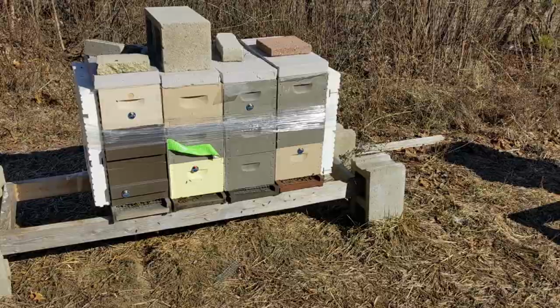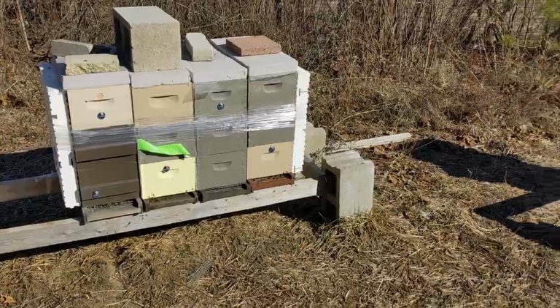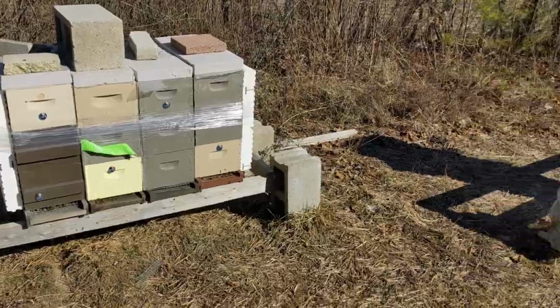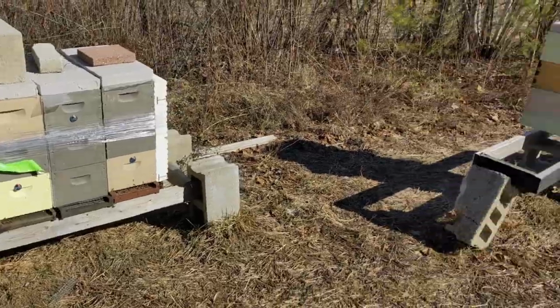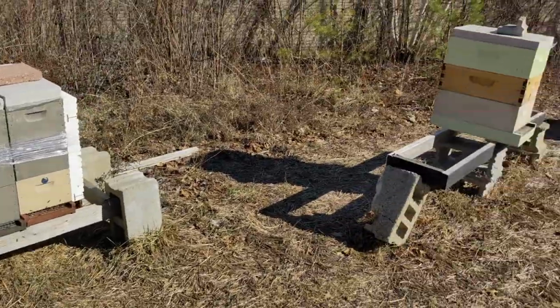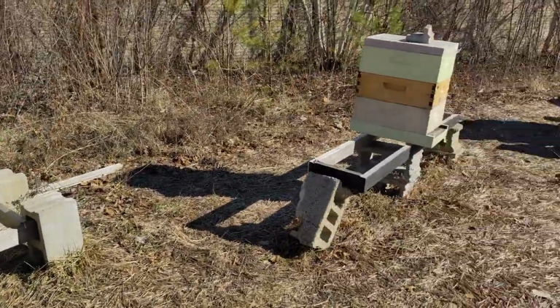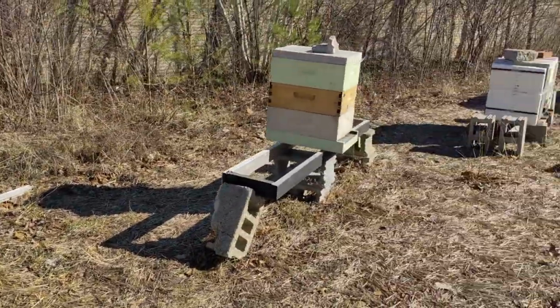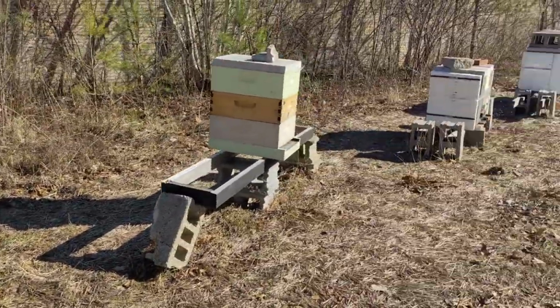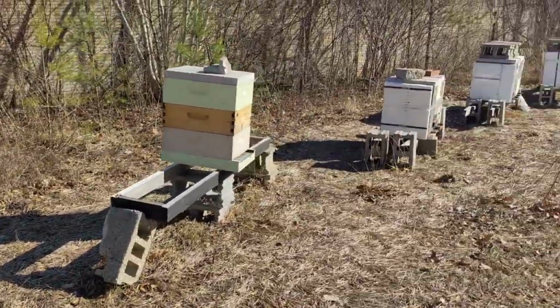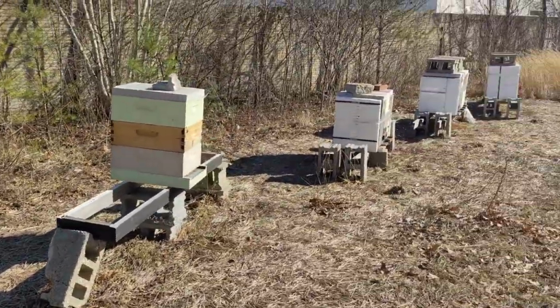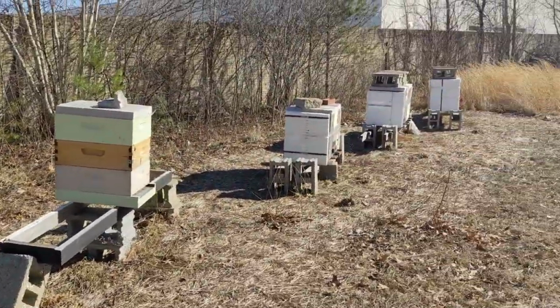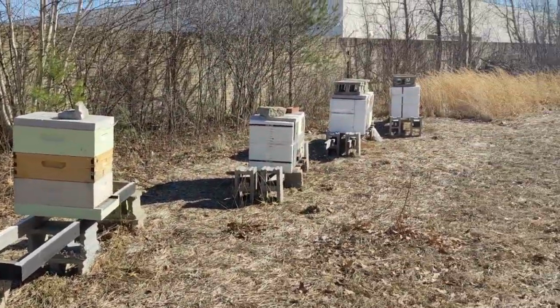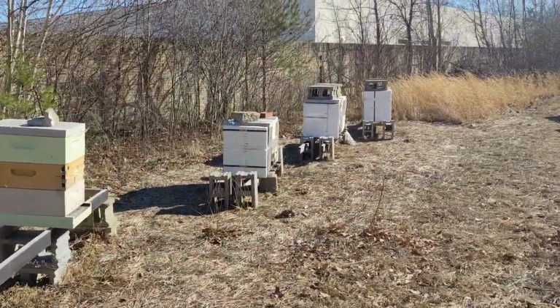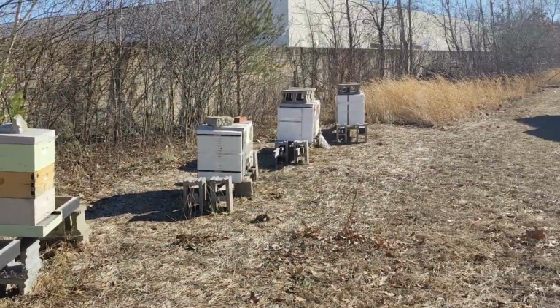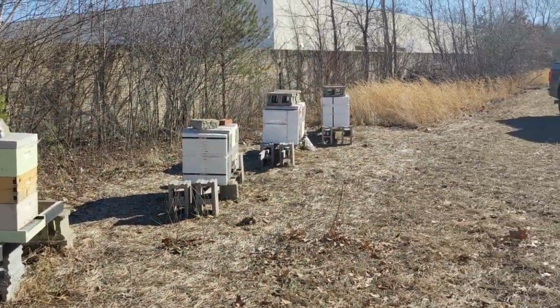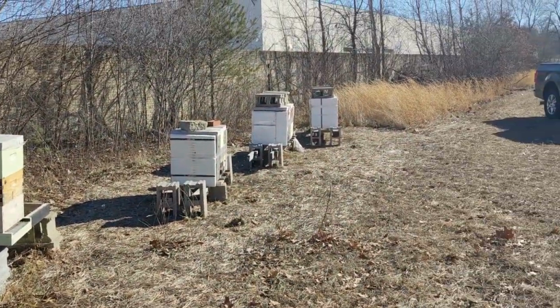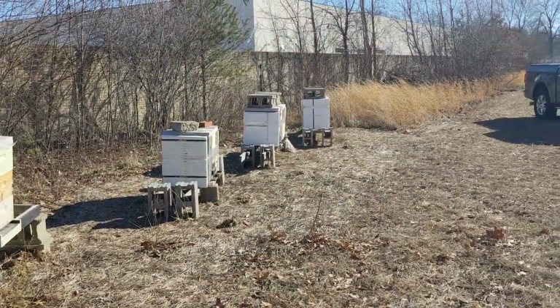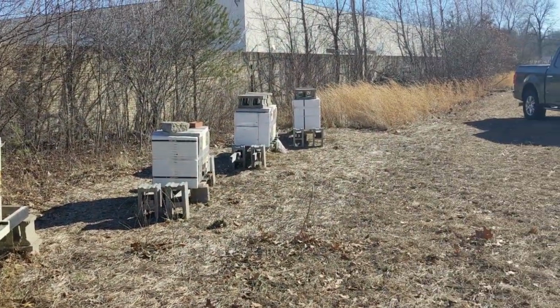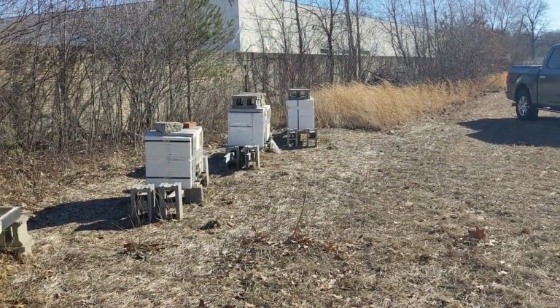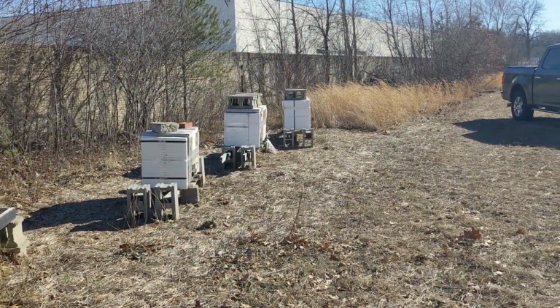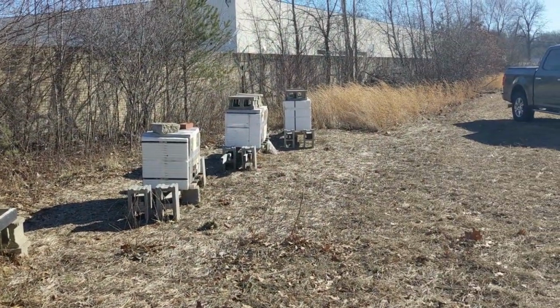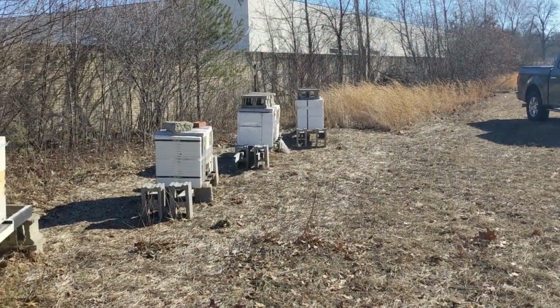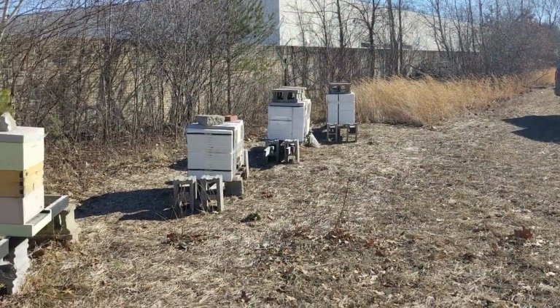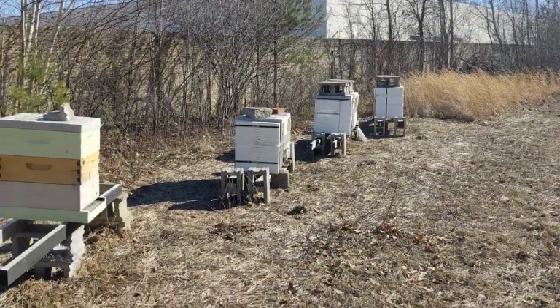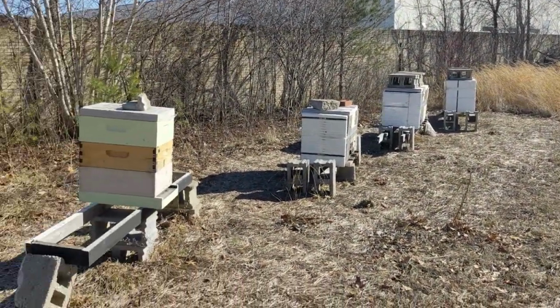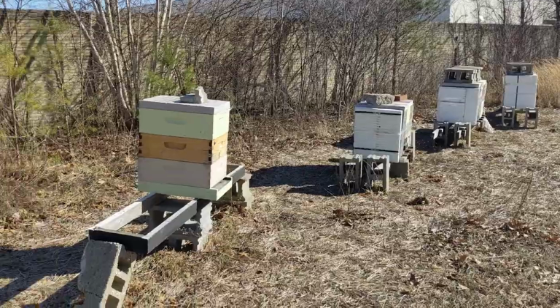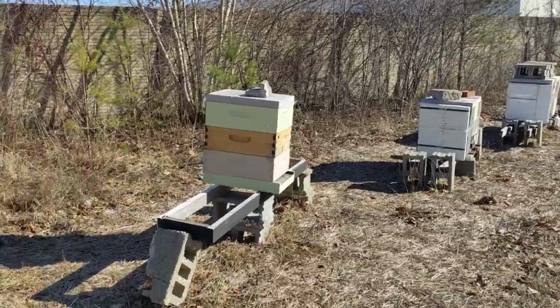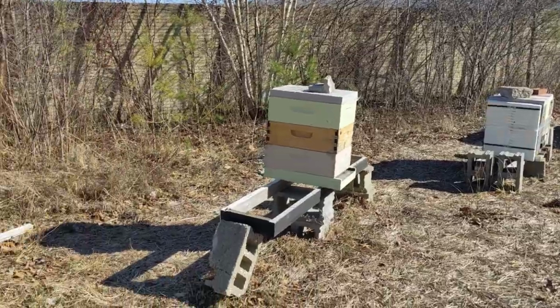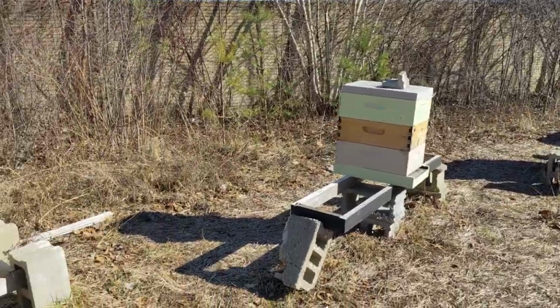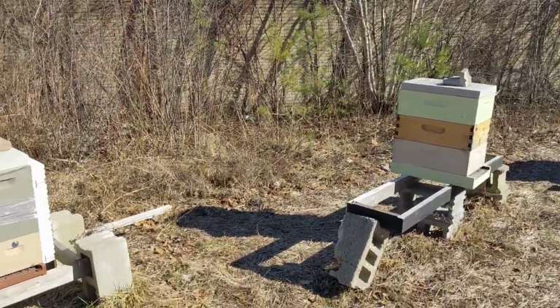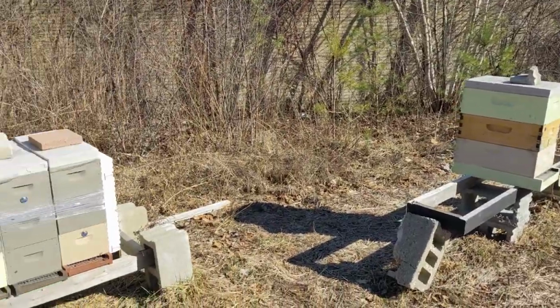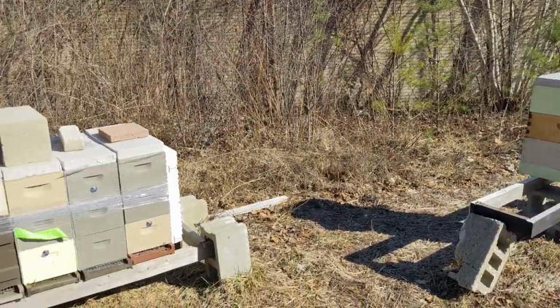So, treatment-free bees — no chemical treatments — 80% survival at this point.